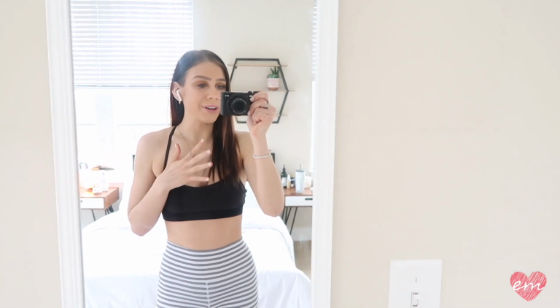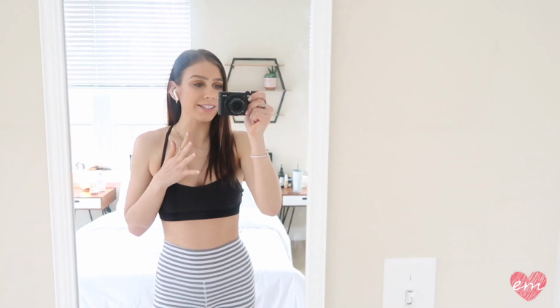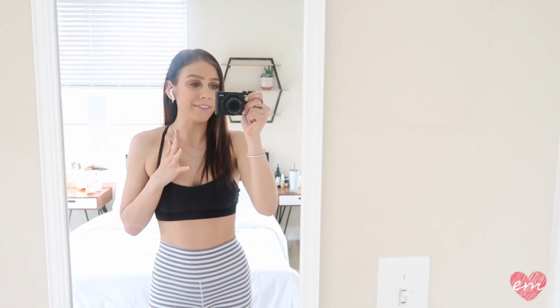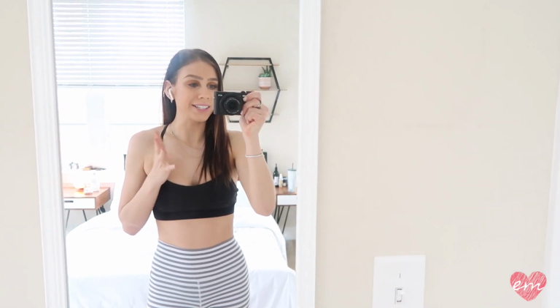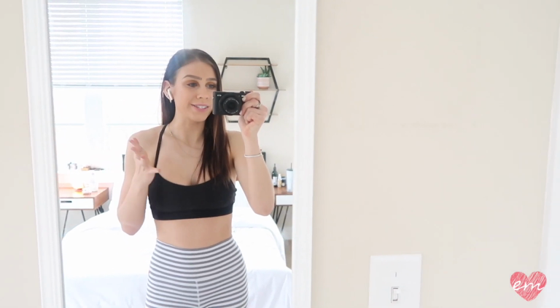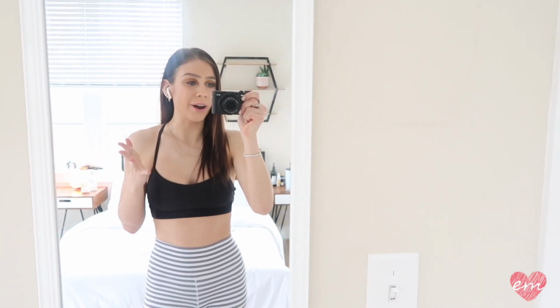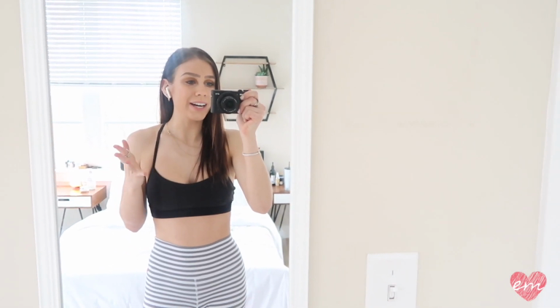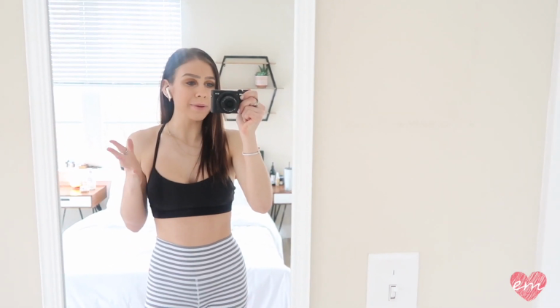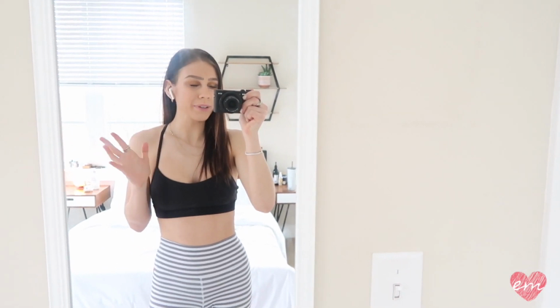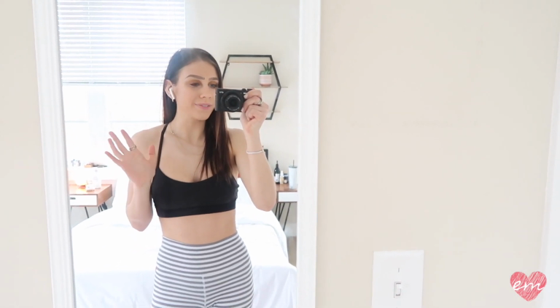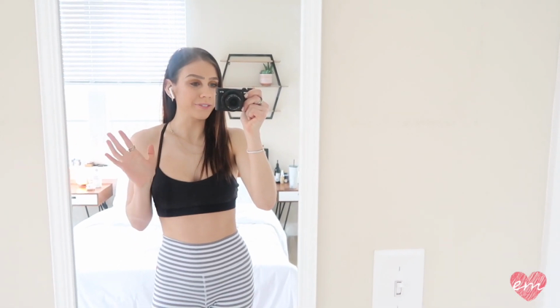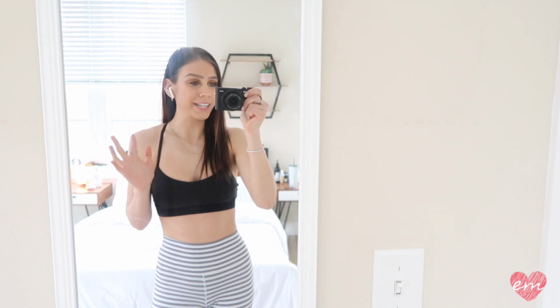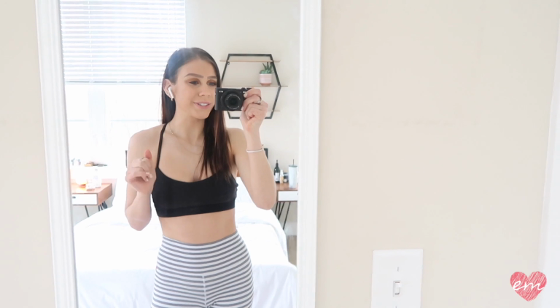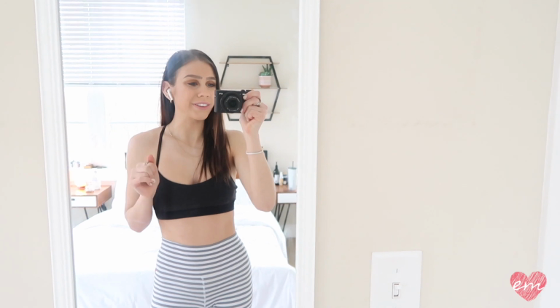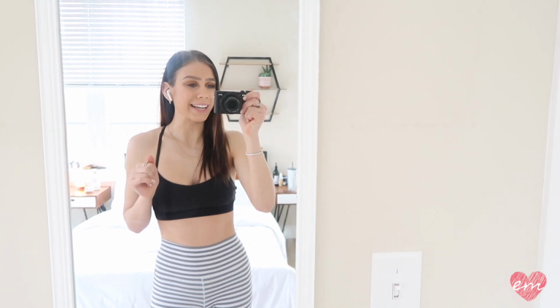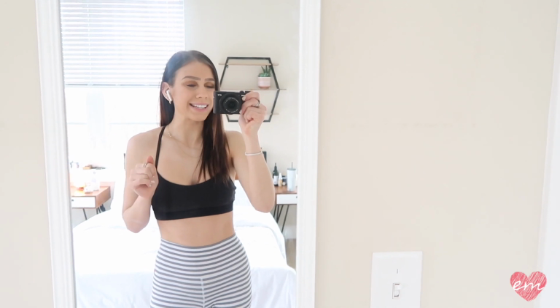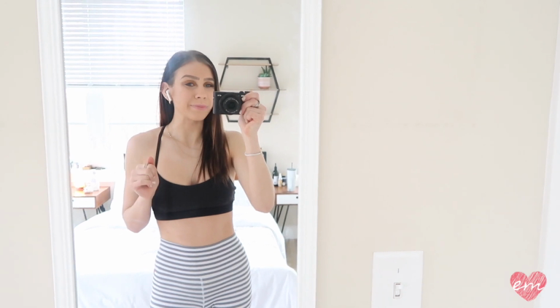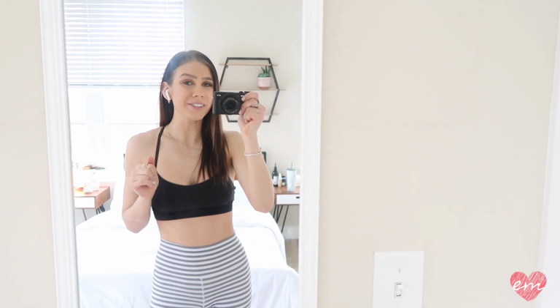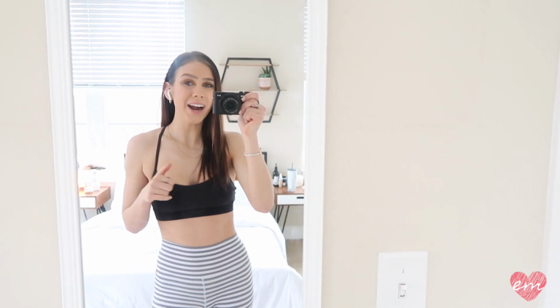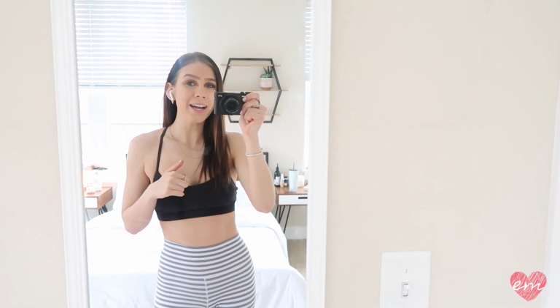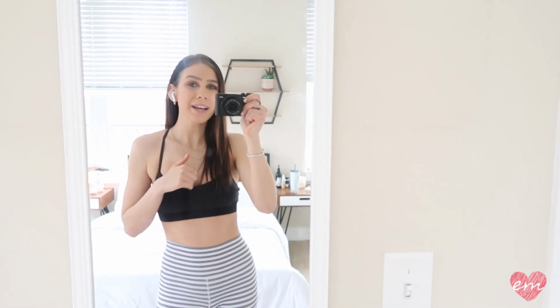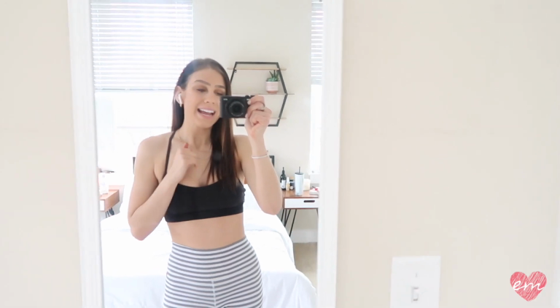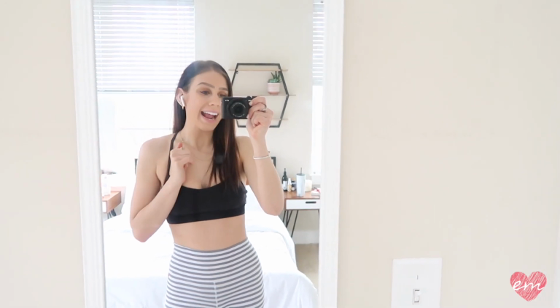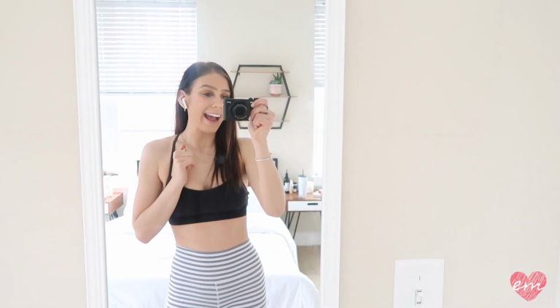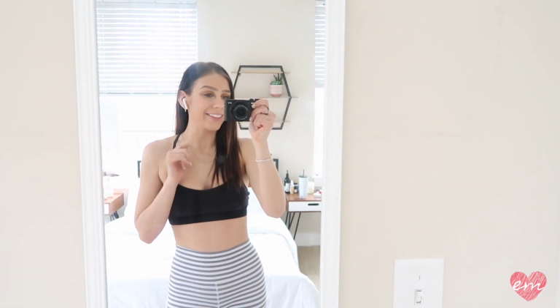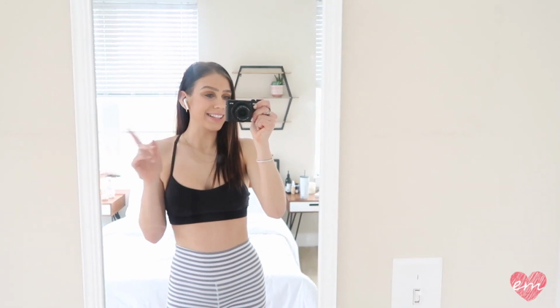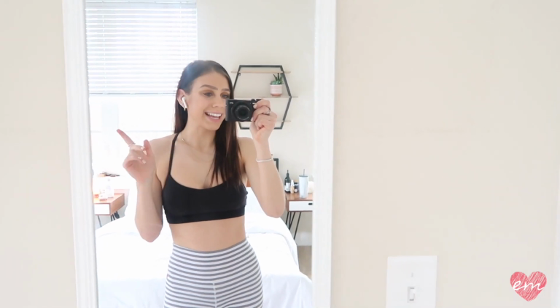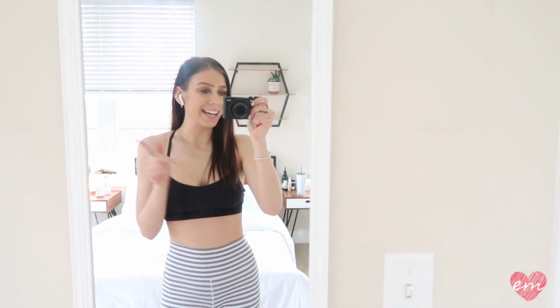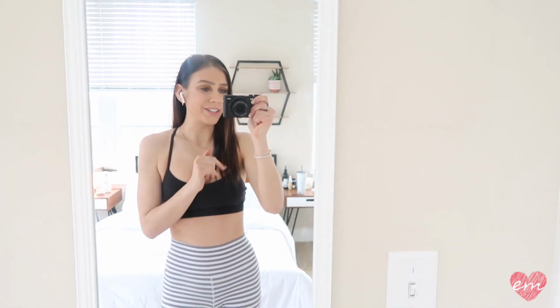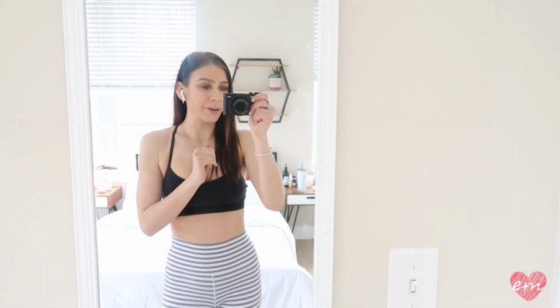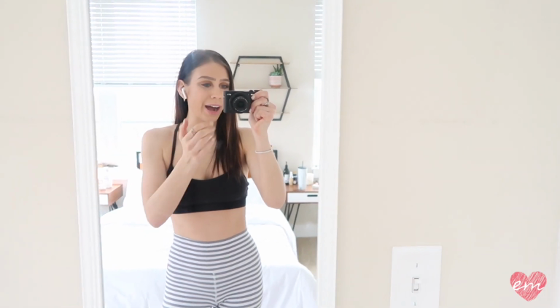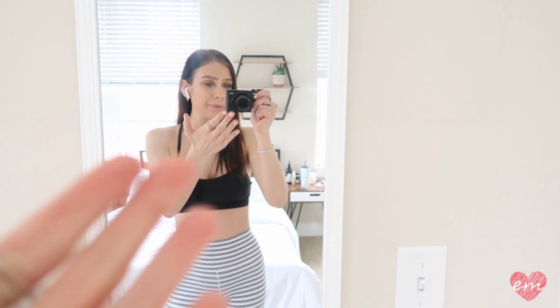Anyways, let's just get right into it. If you guys haven't done so already, please feel free to like and subscribe, and let's get into the workout.